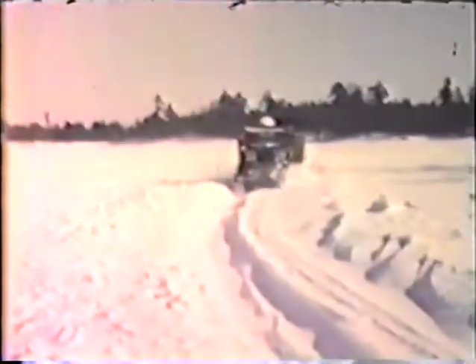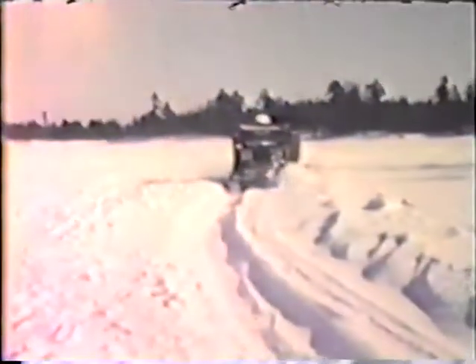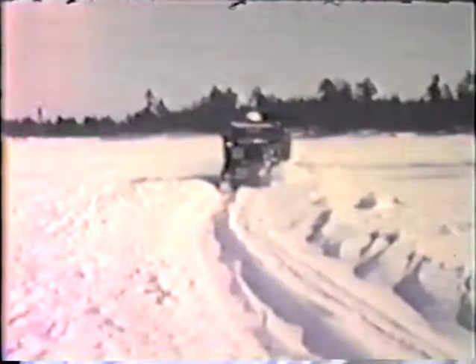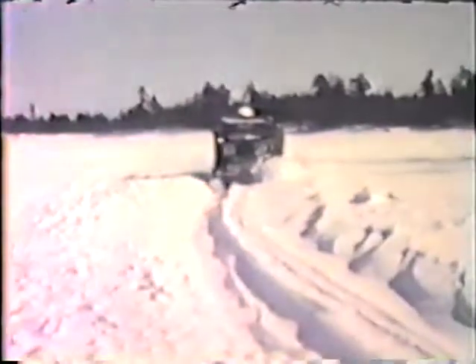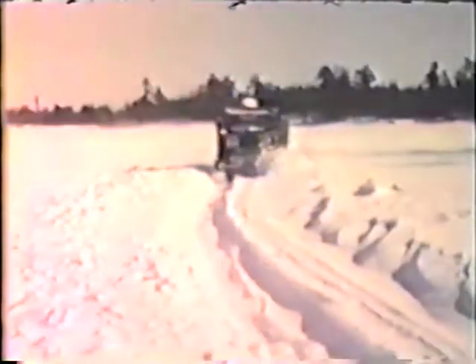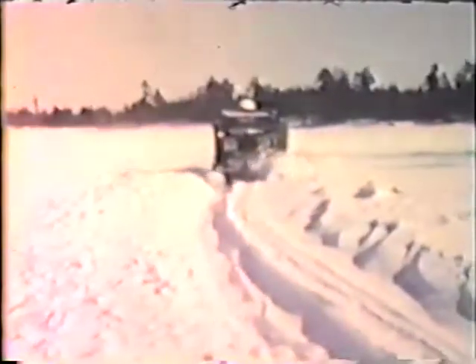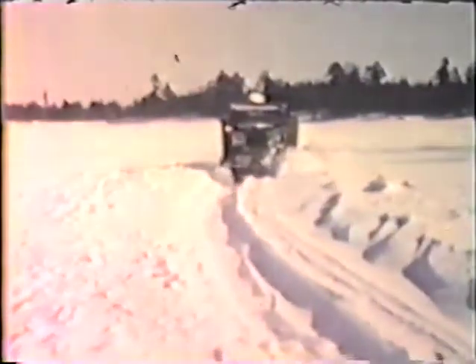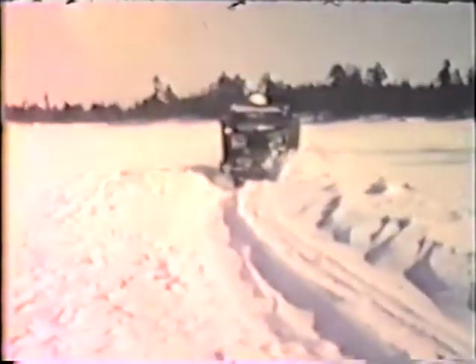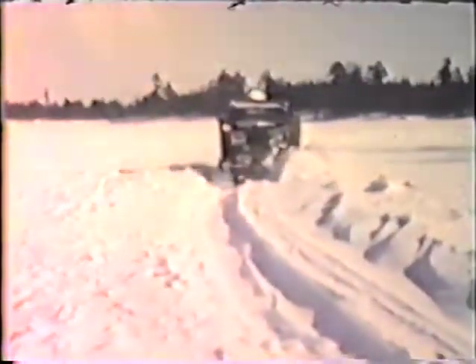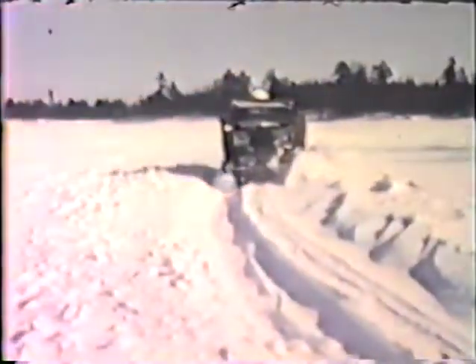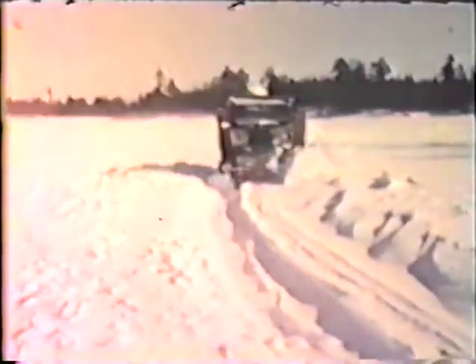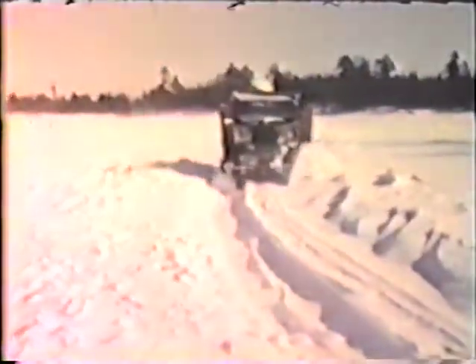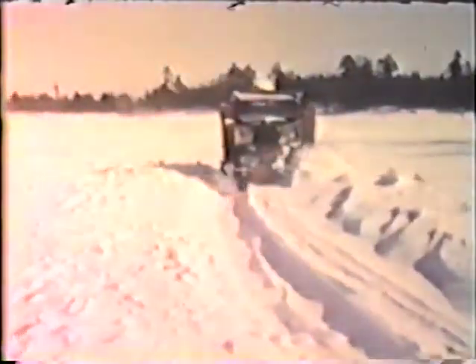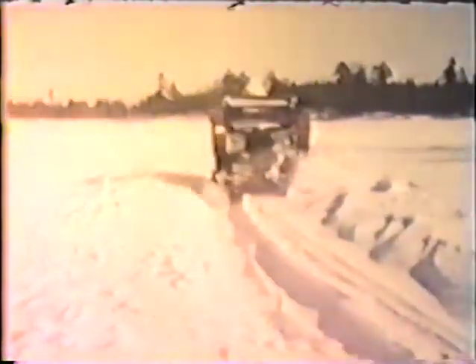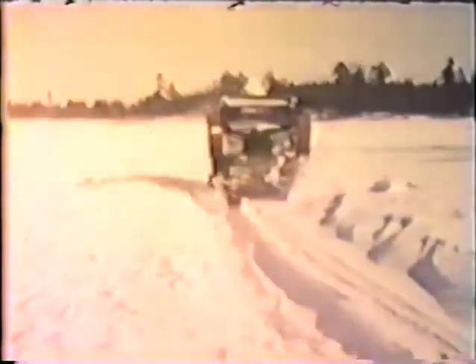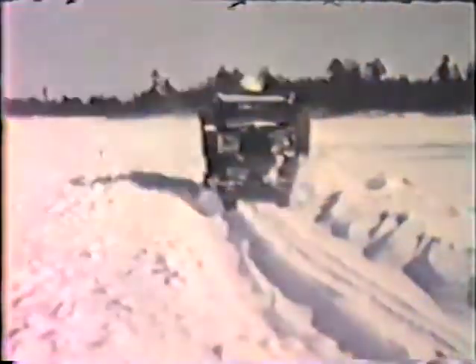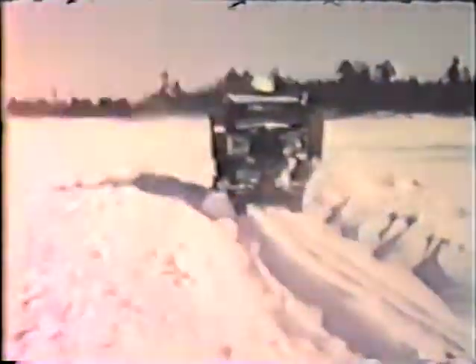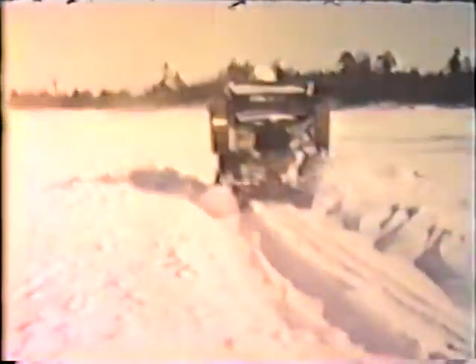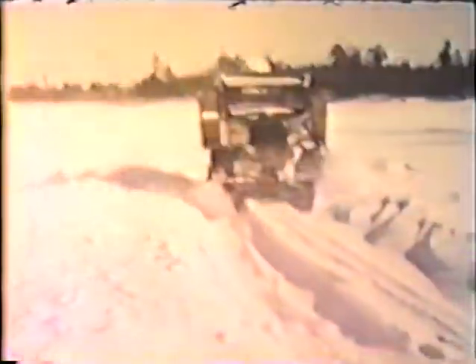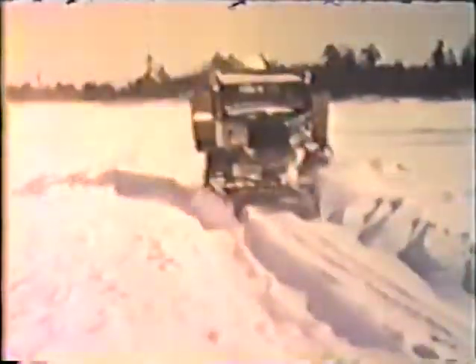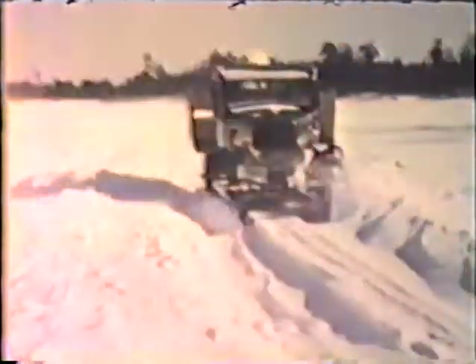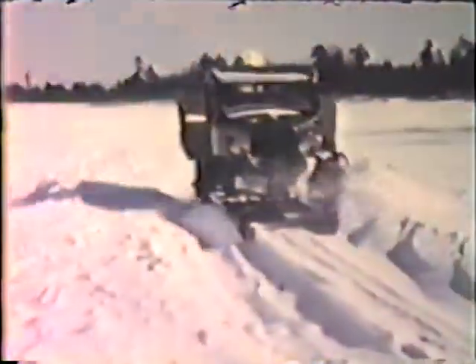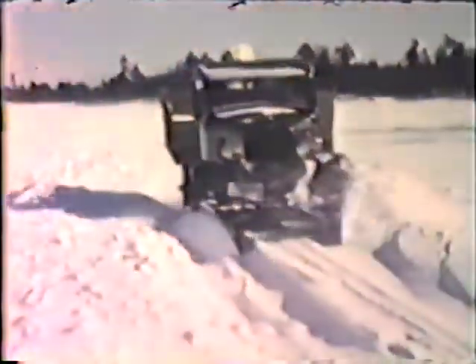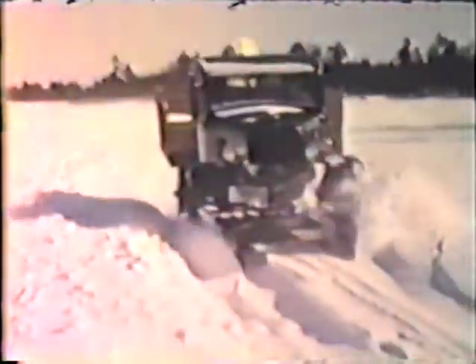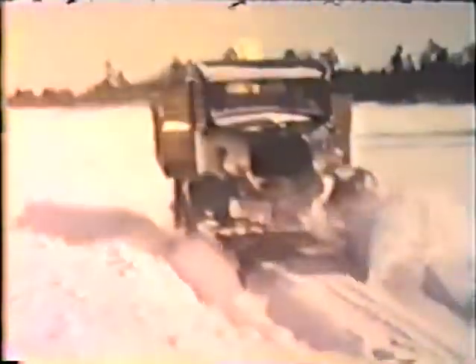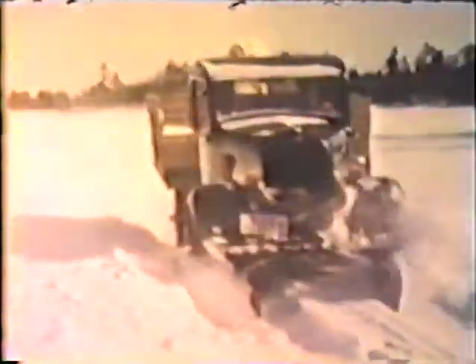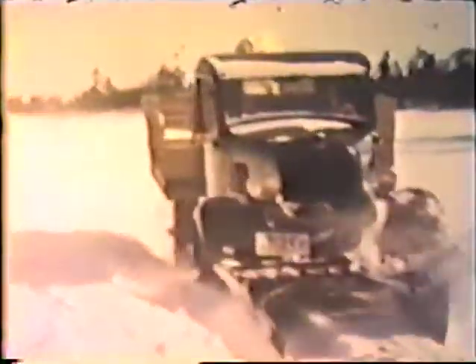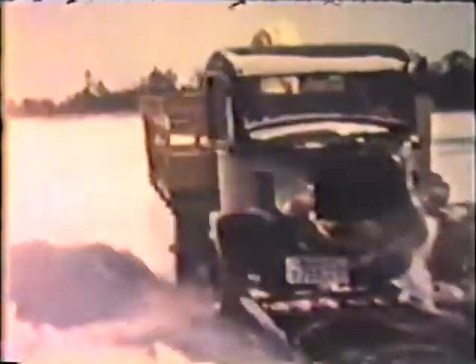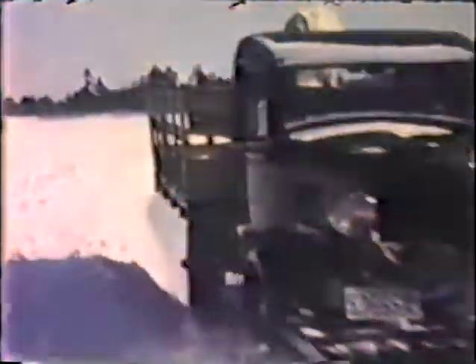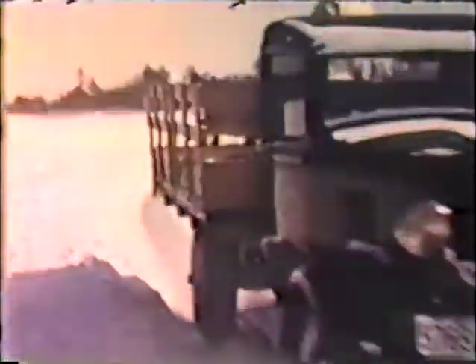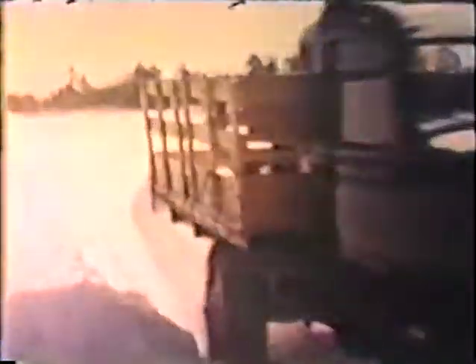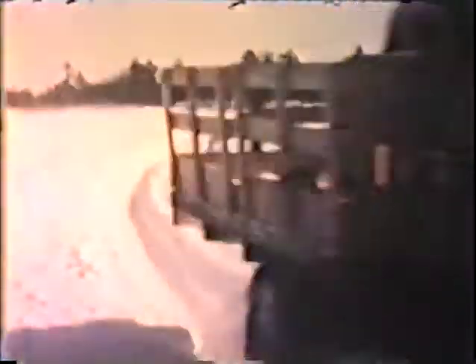One of our neighbors put plows on his truck, thought he could go through the snow. It didn't really work very well.